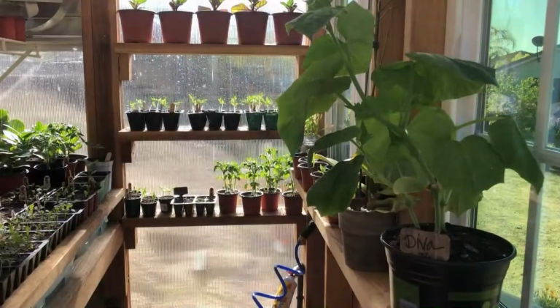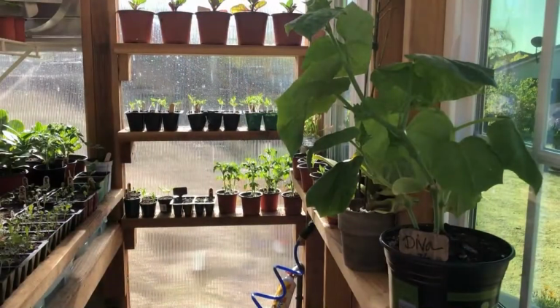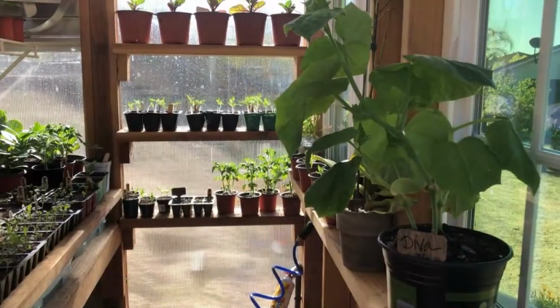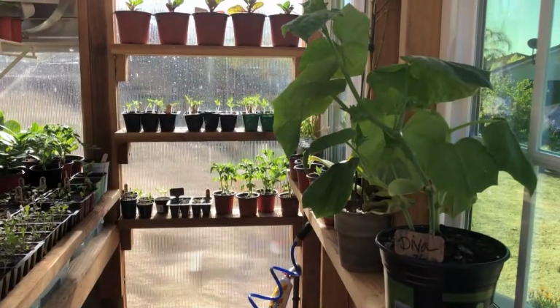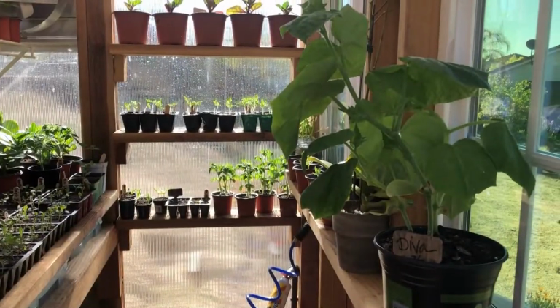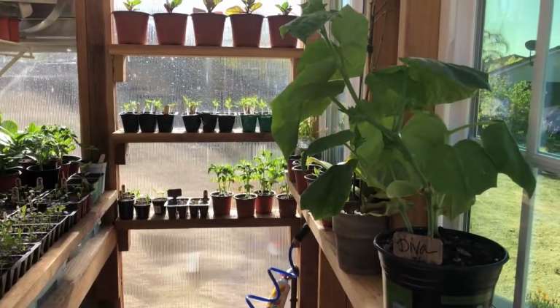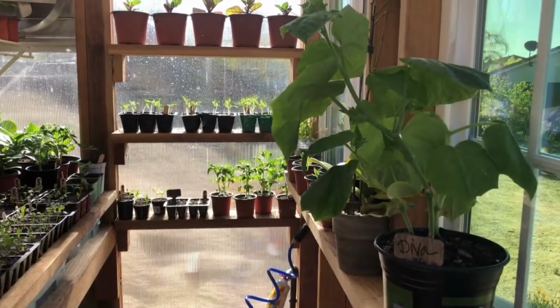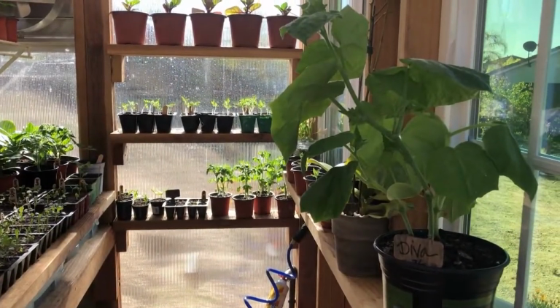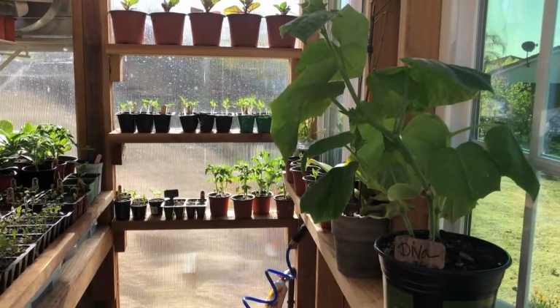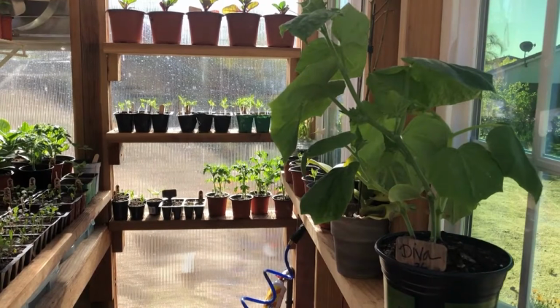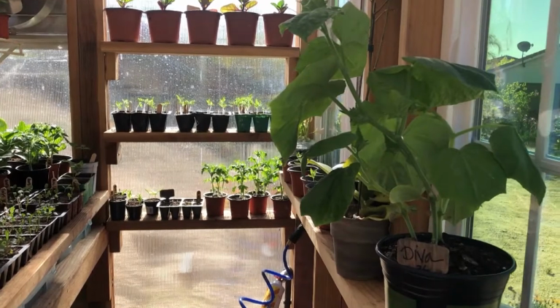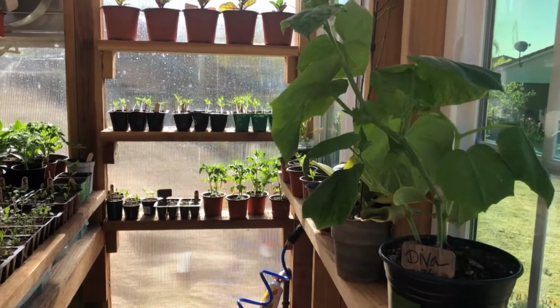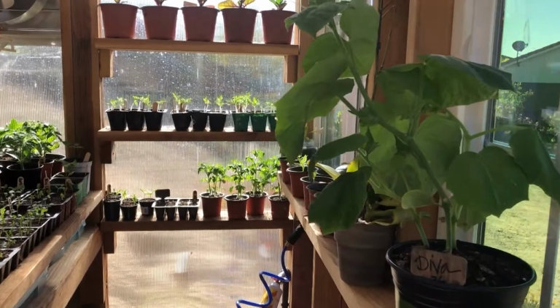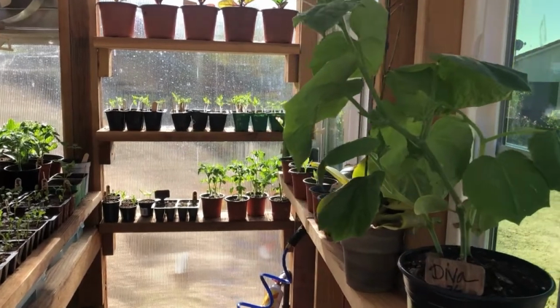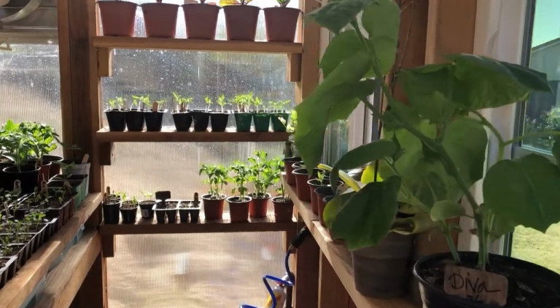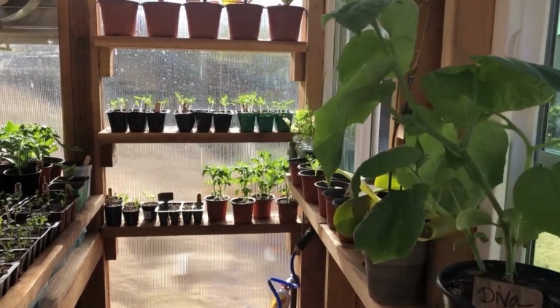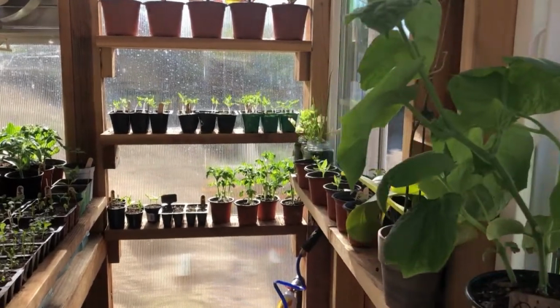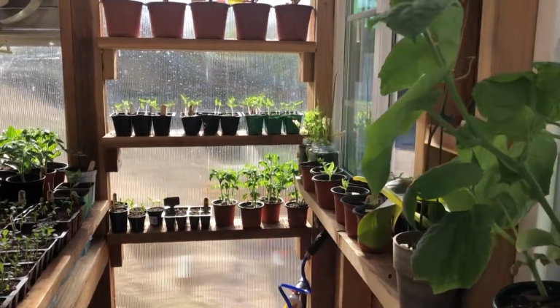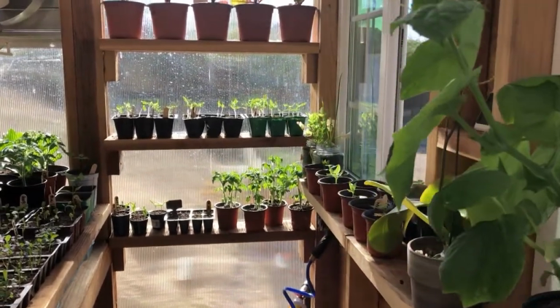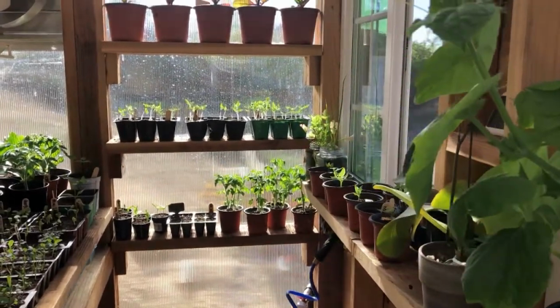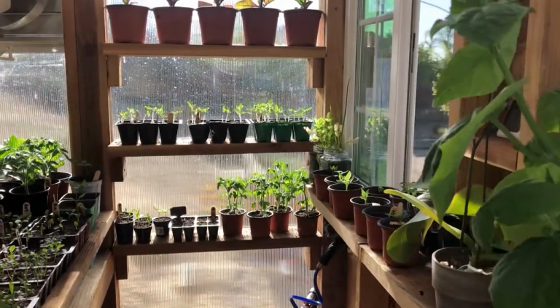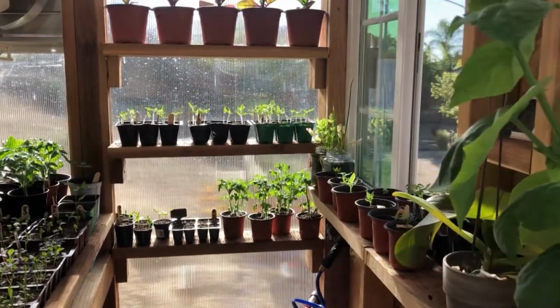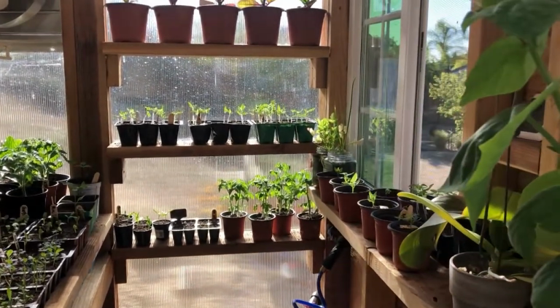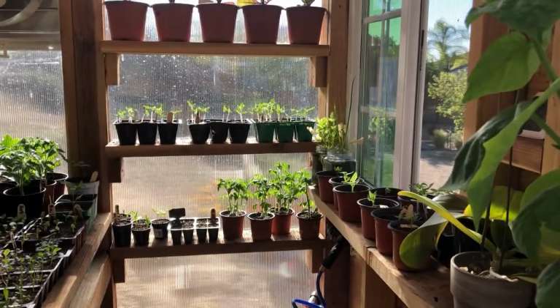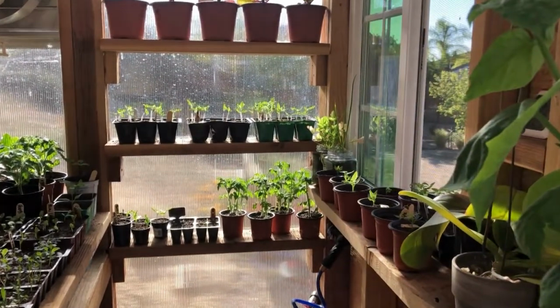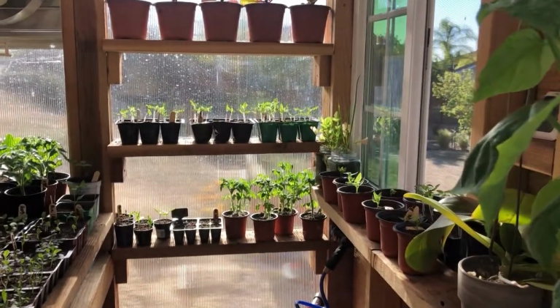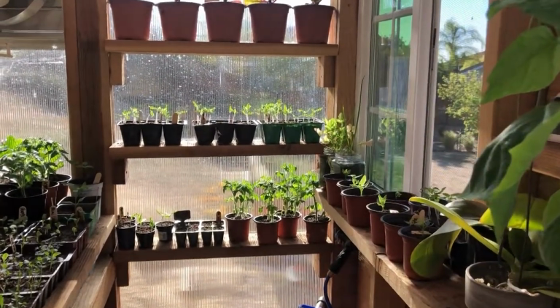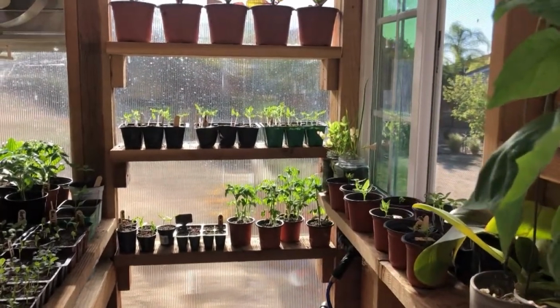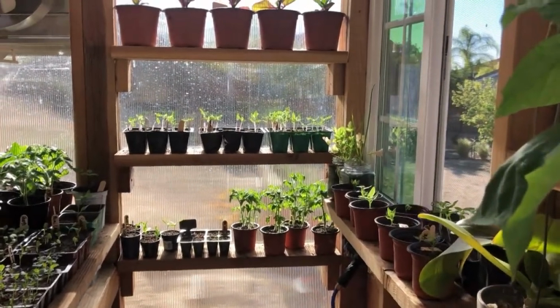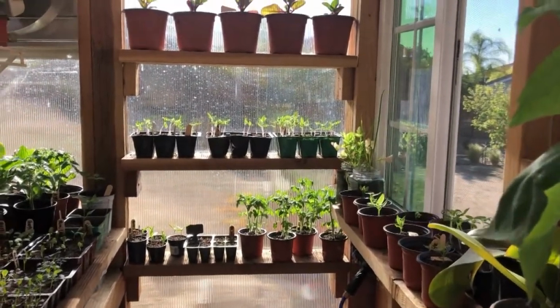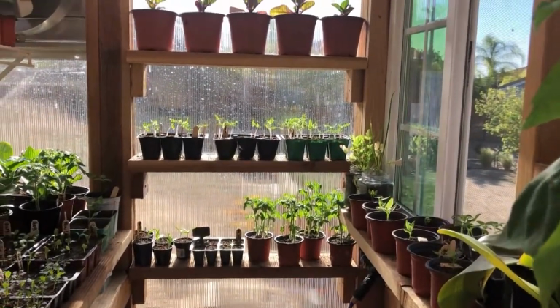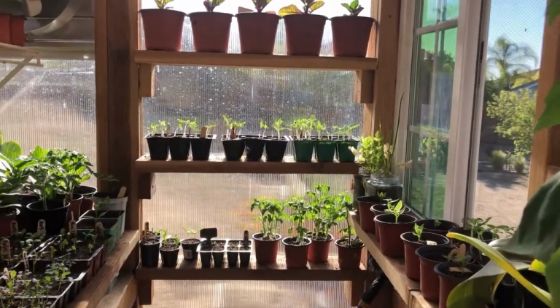Hello, YouTube gardeners. Lots of transplanting going on today.